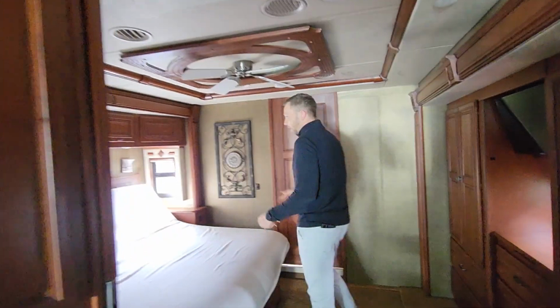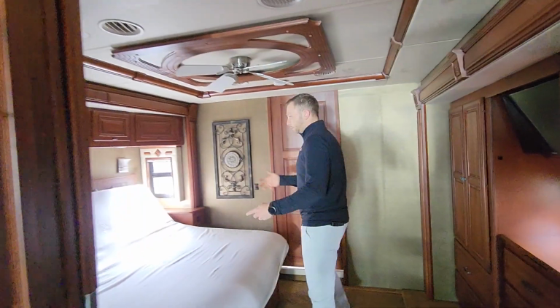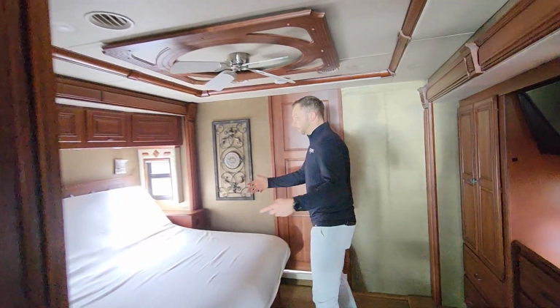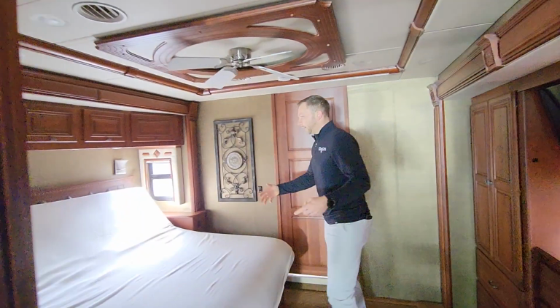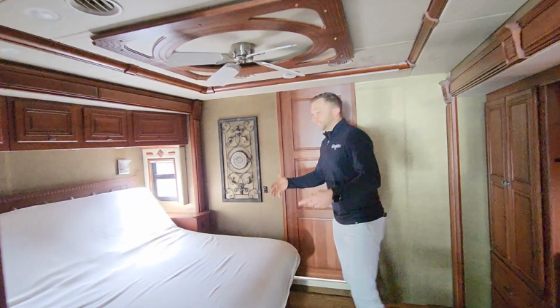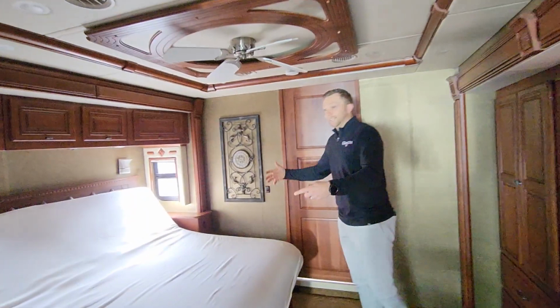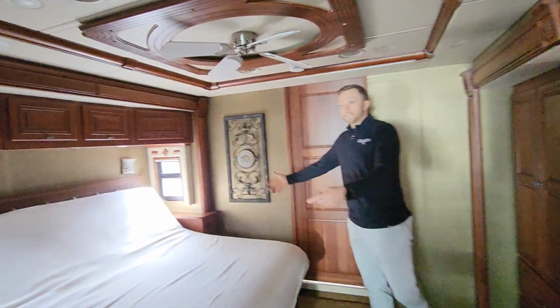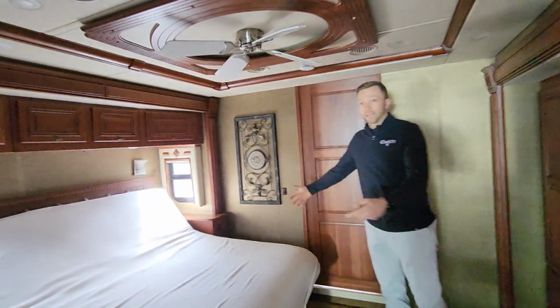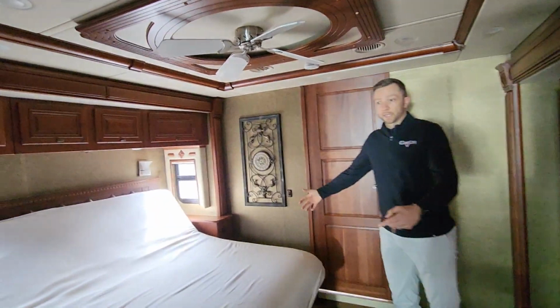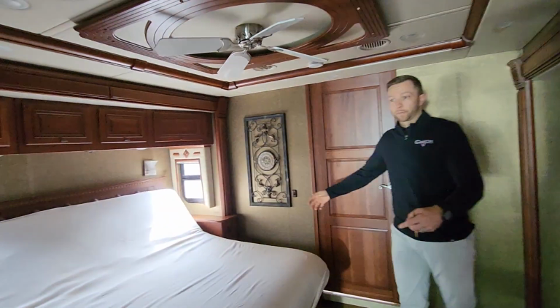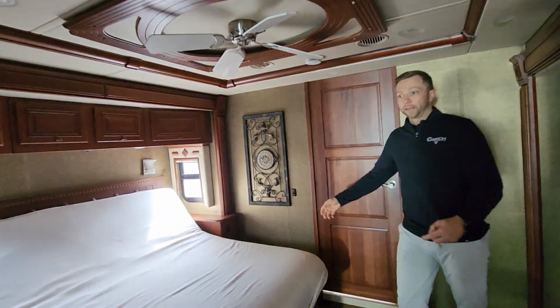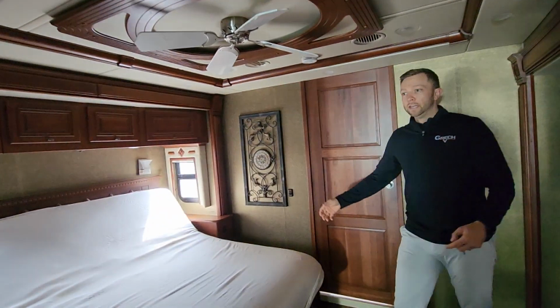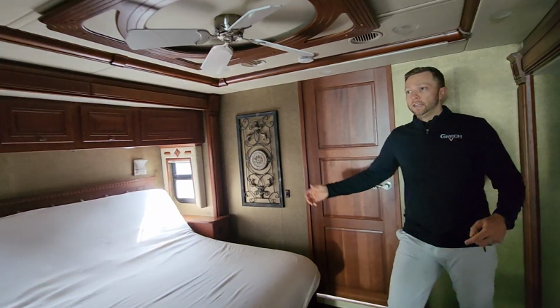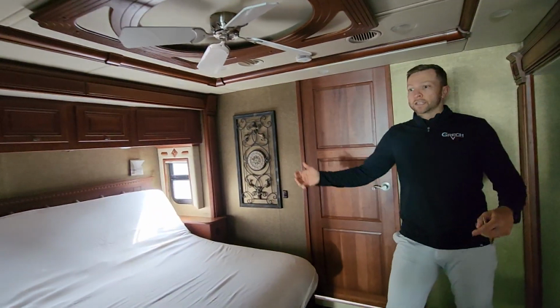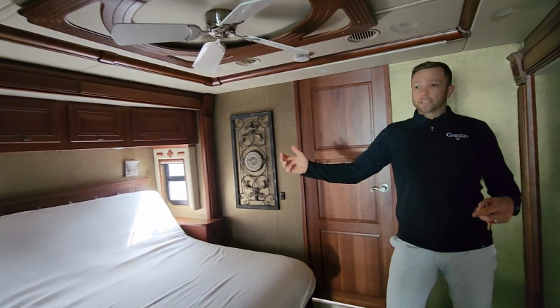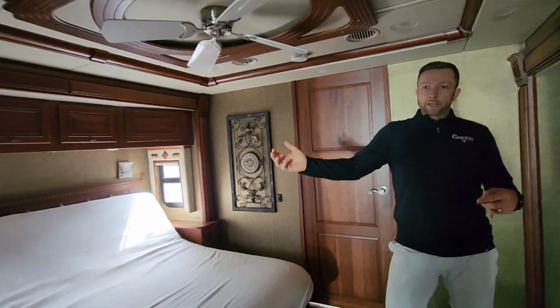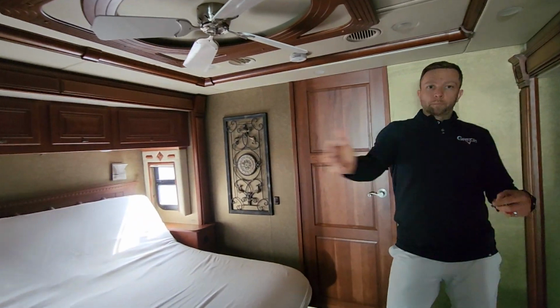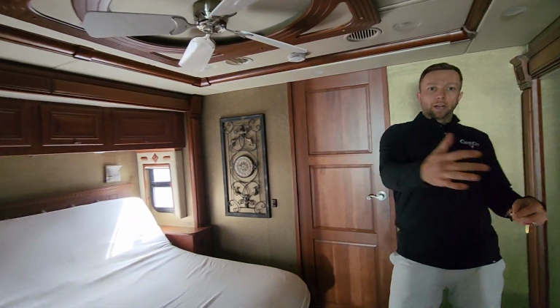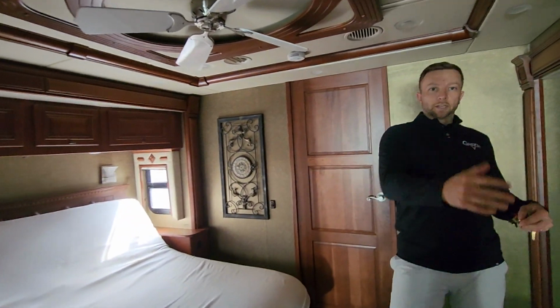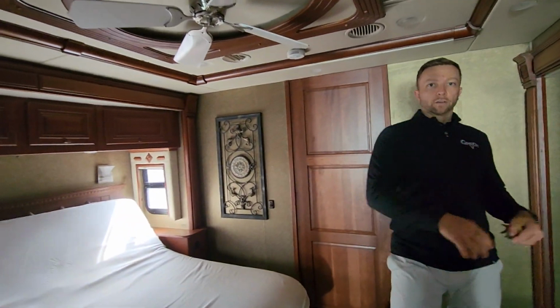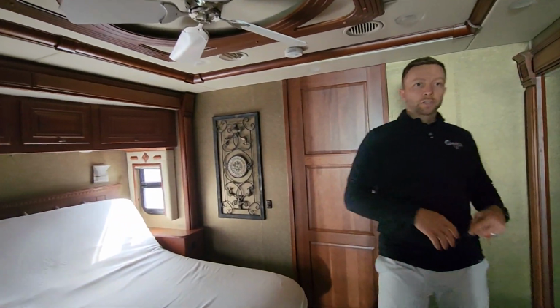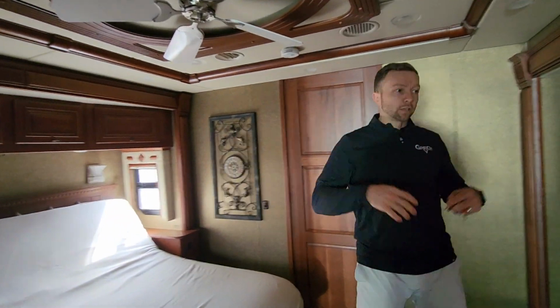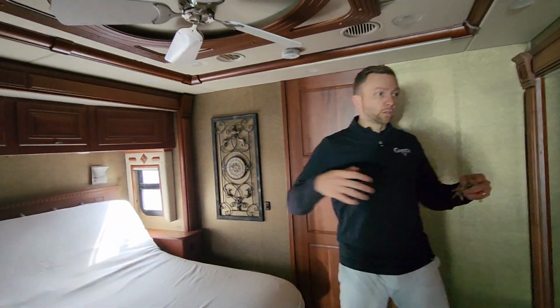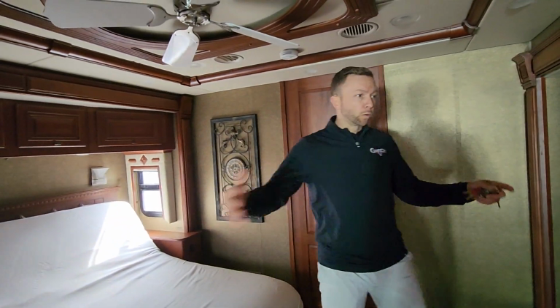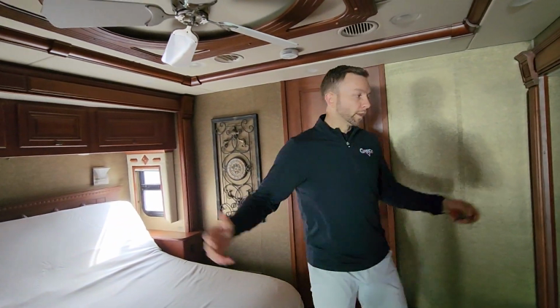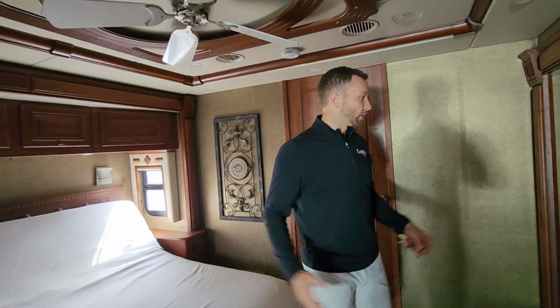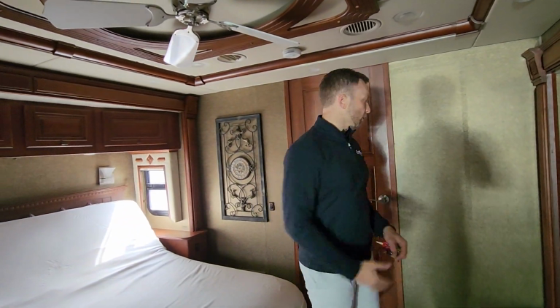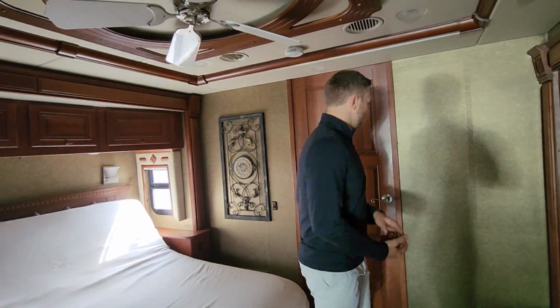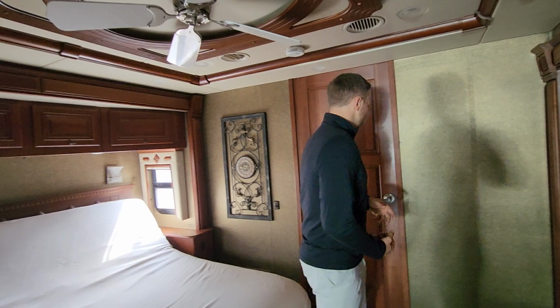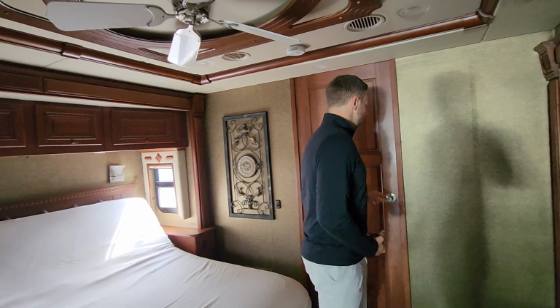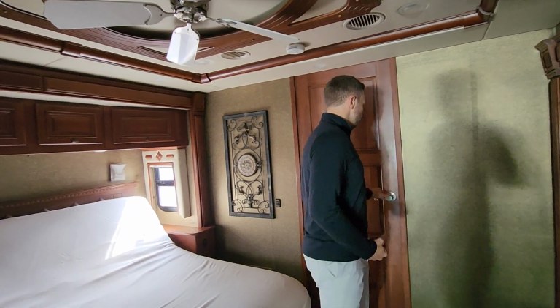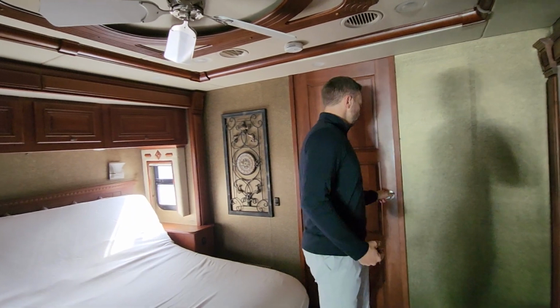Adjustable king-size bed. Slider pocket door so you can totally close off this bedroom.